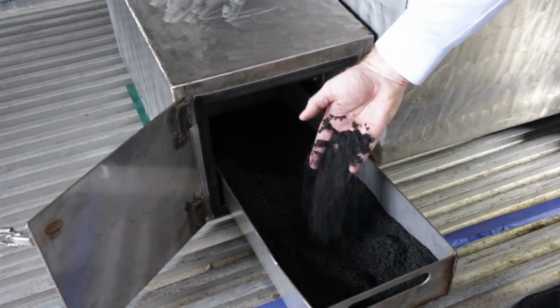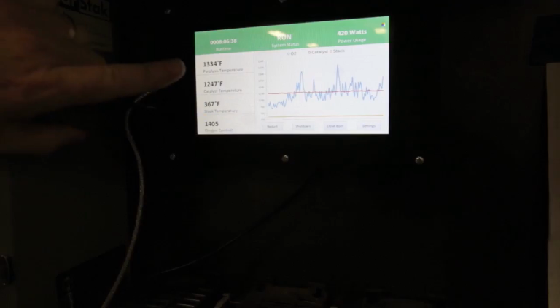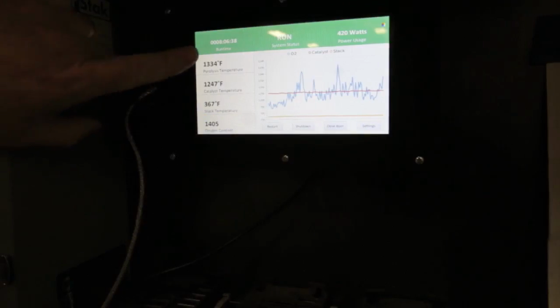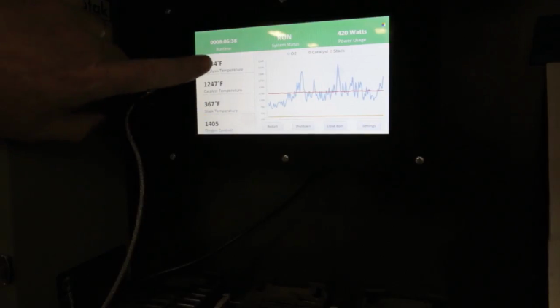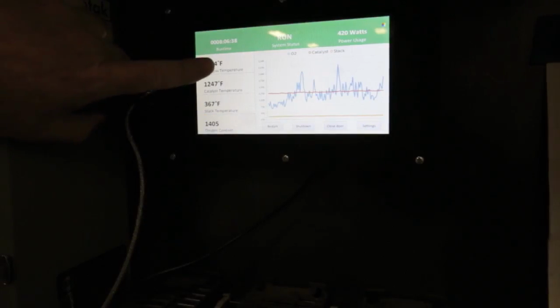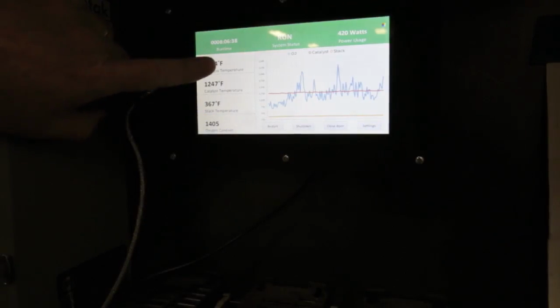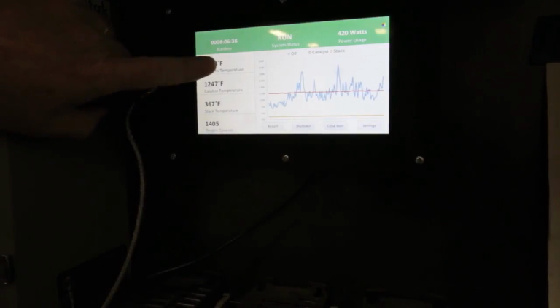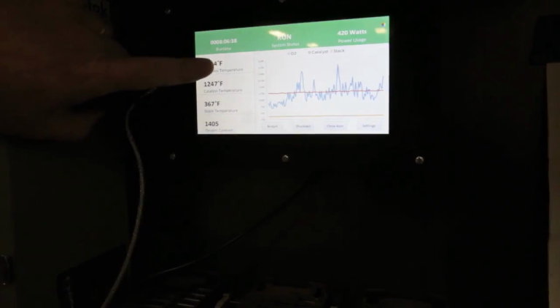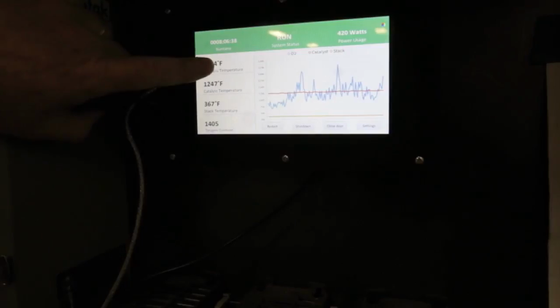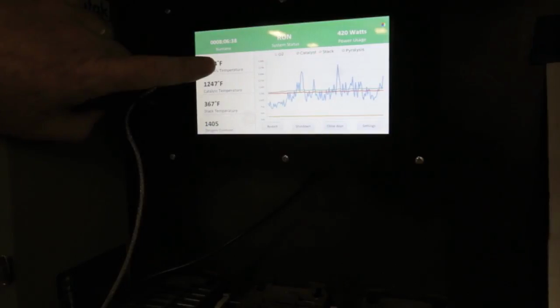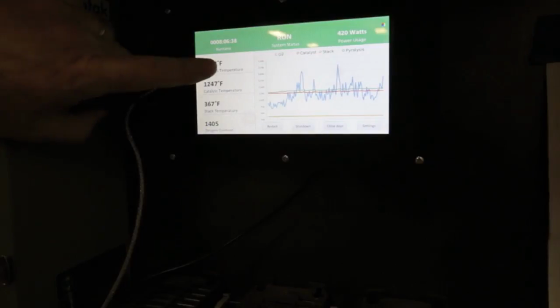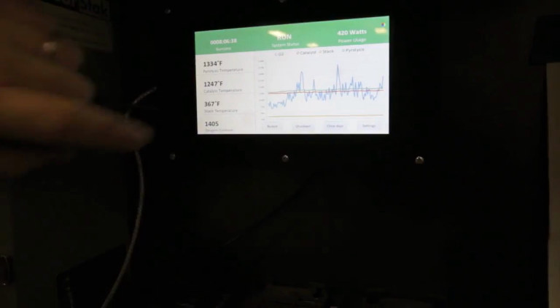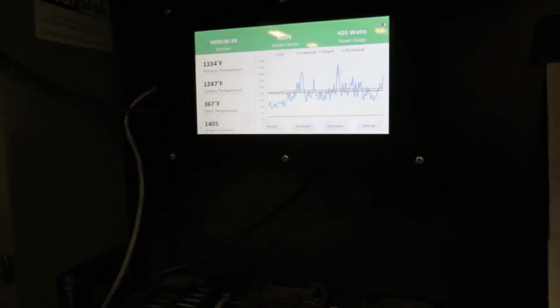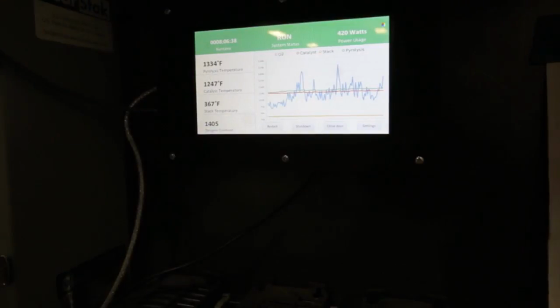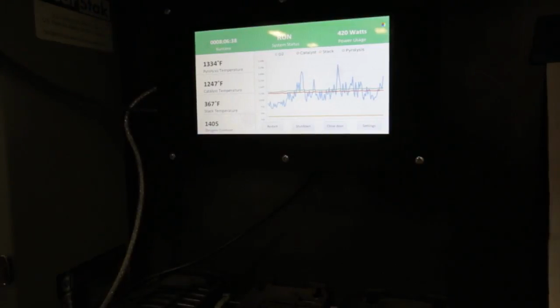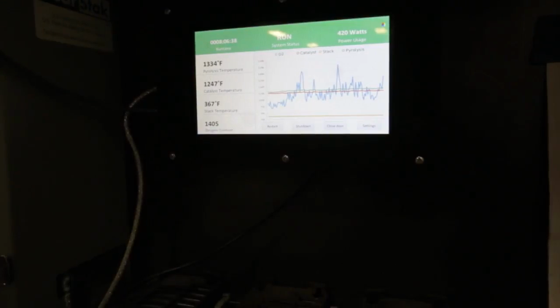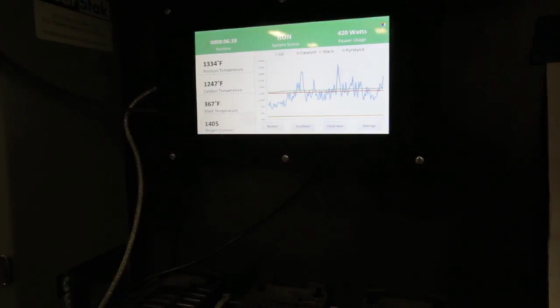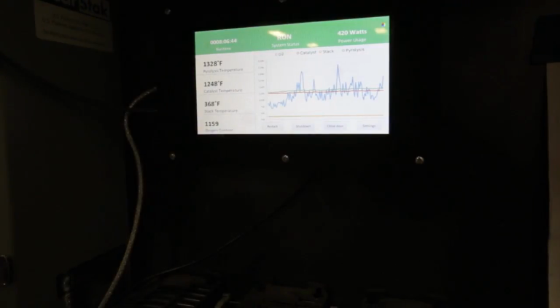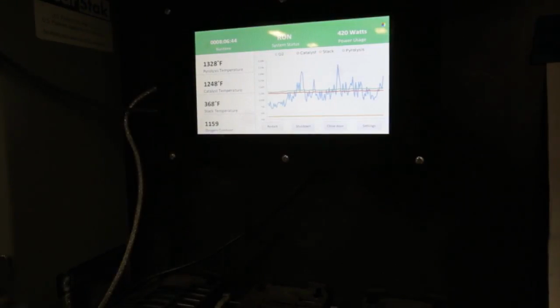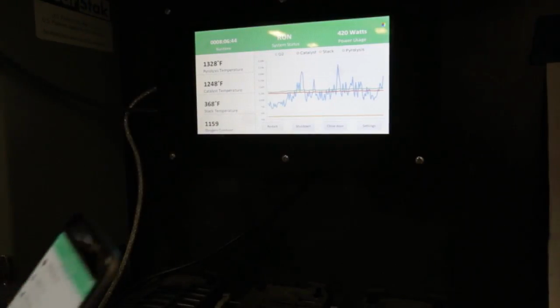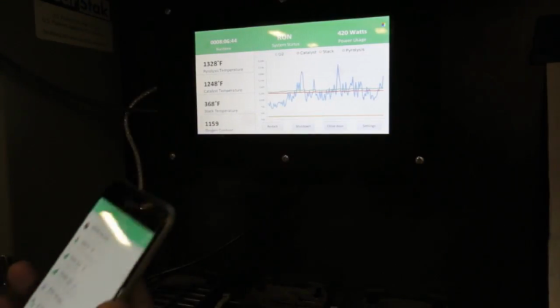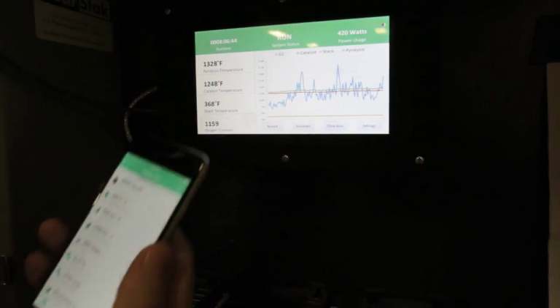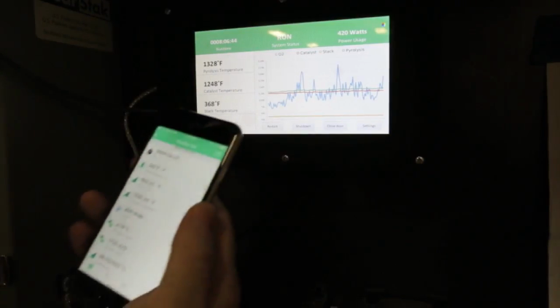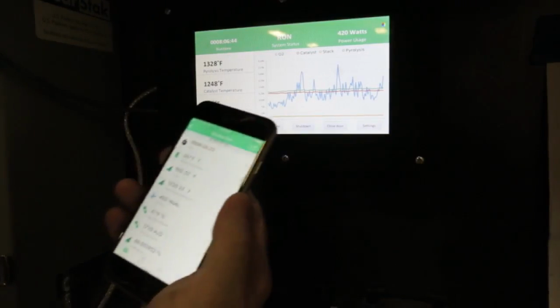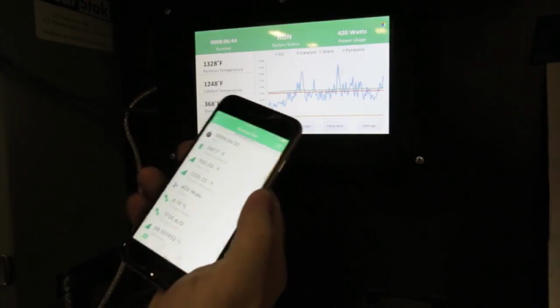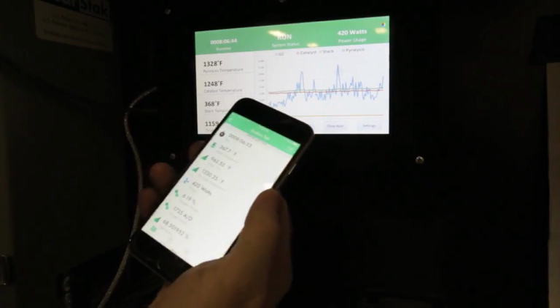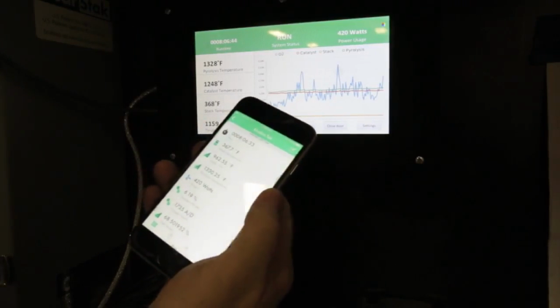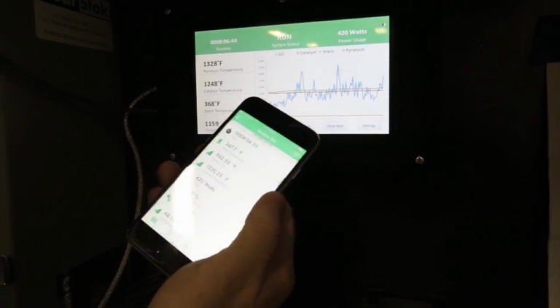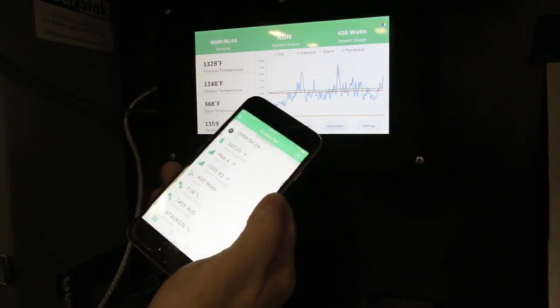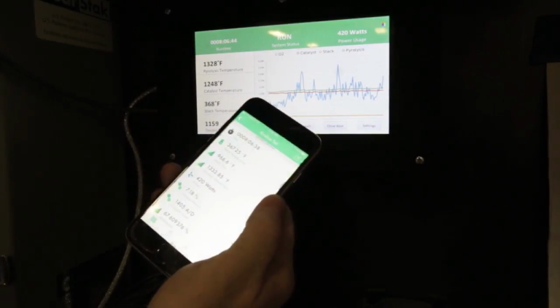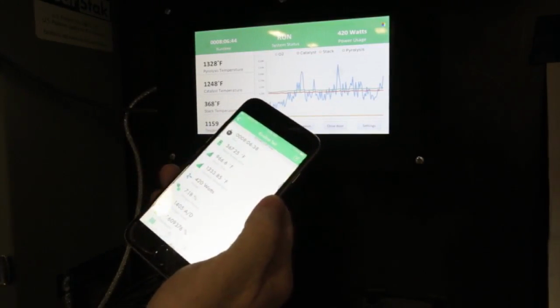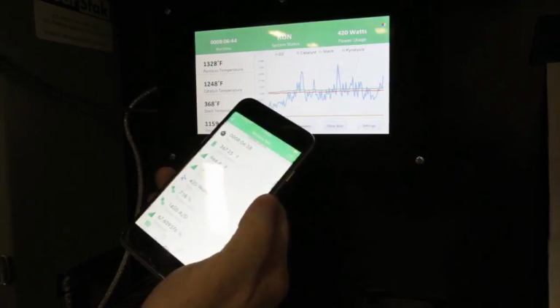A touch screen allows the operator to interact with the system operation. Via the Kelvin app, the system can be monitored remotely.